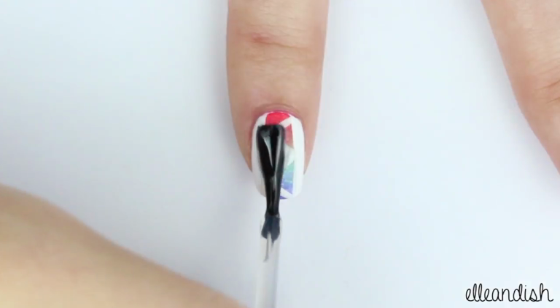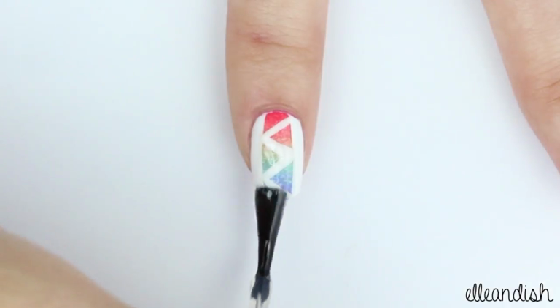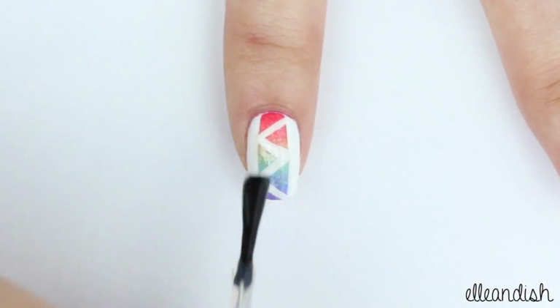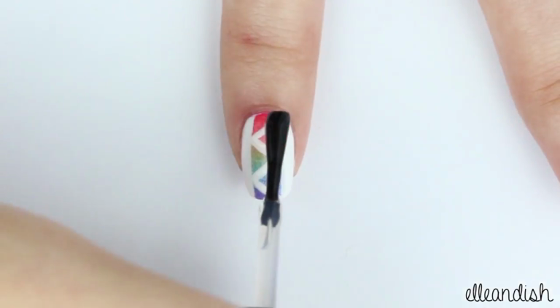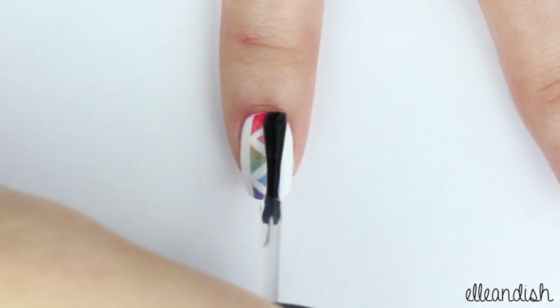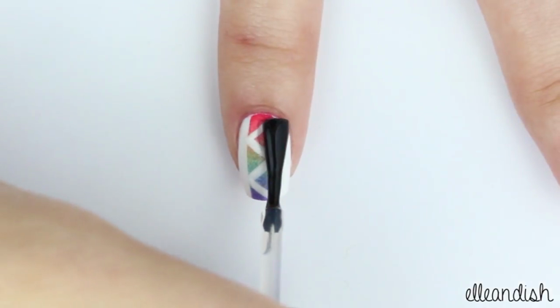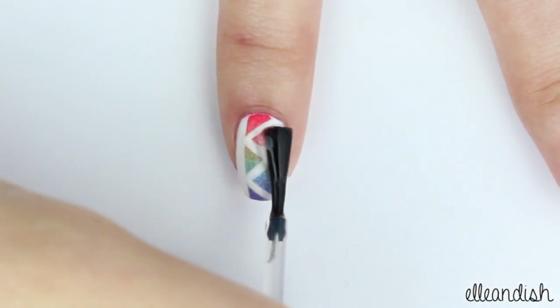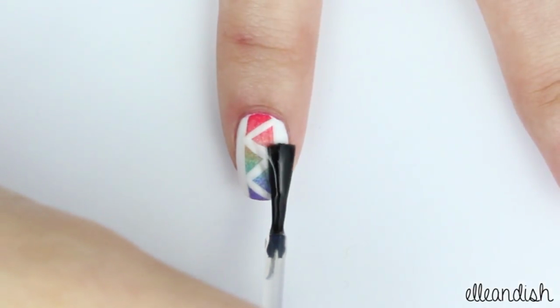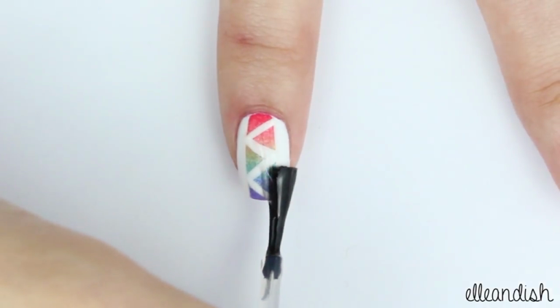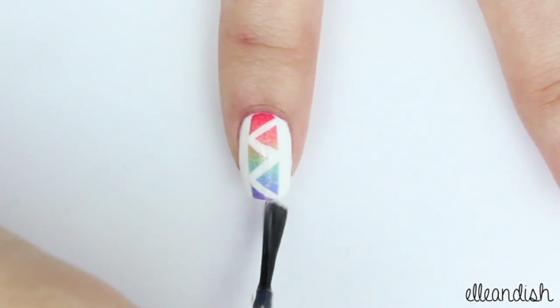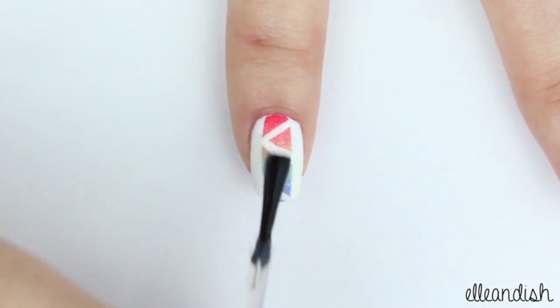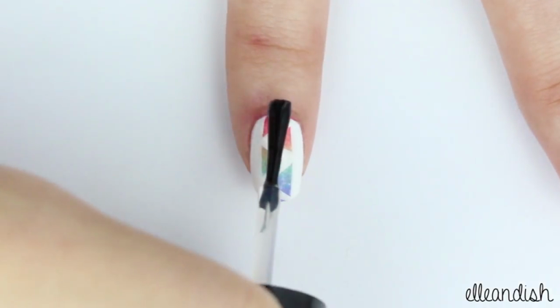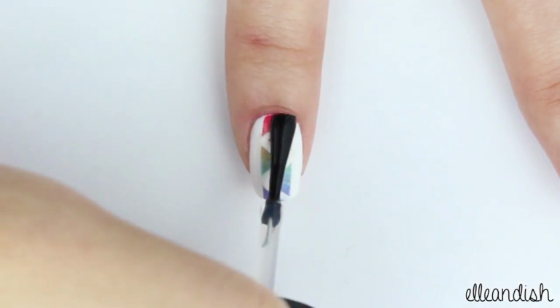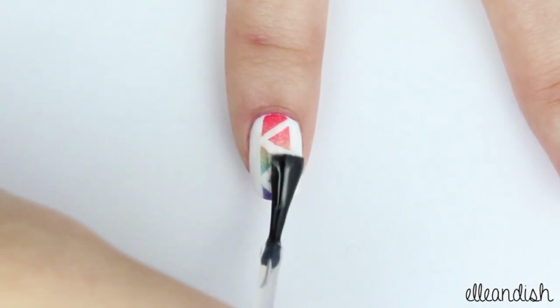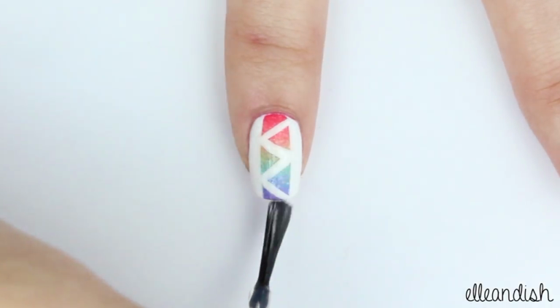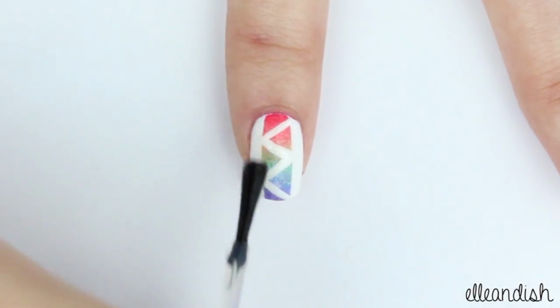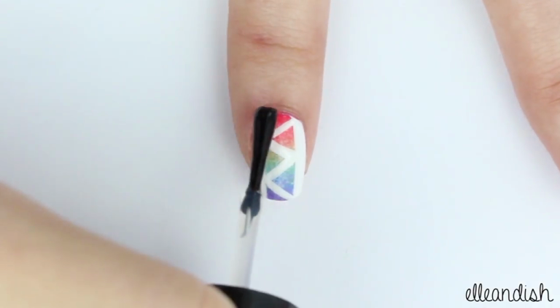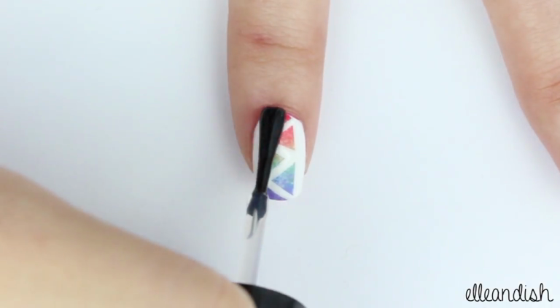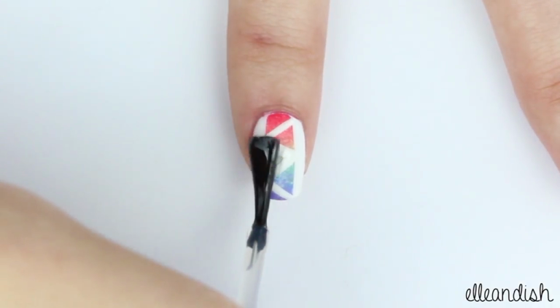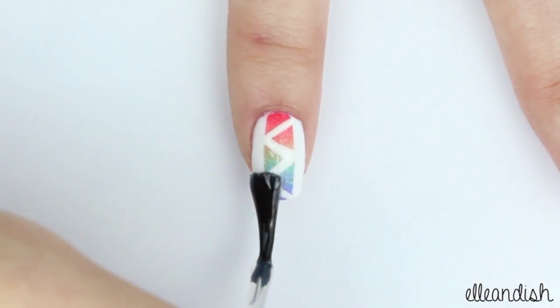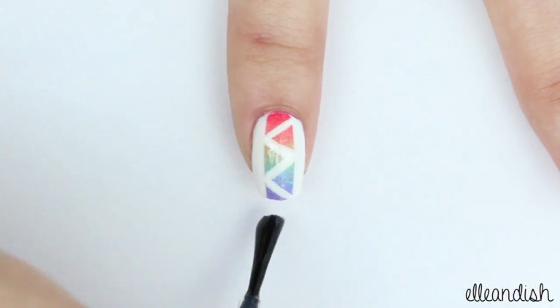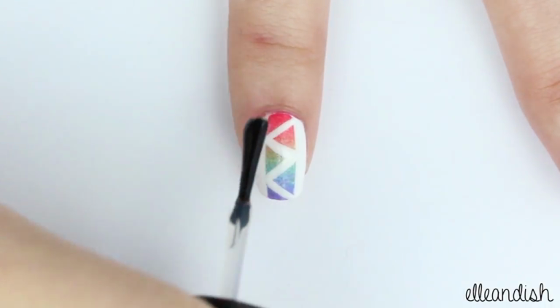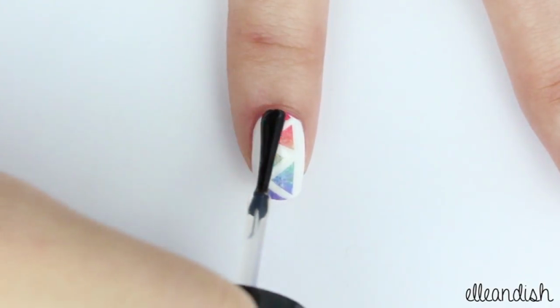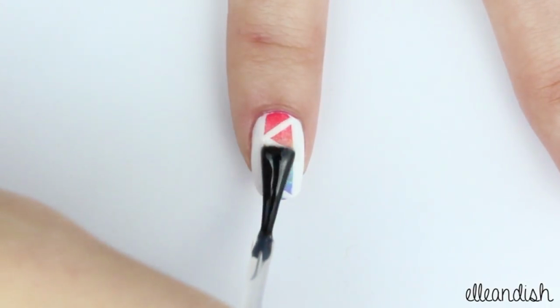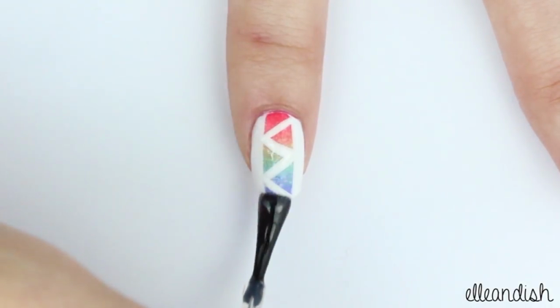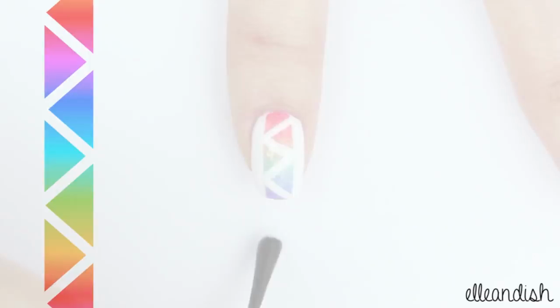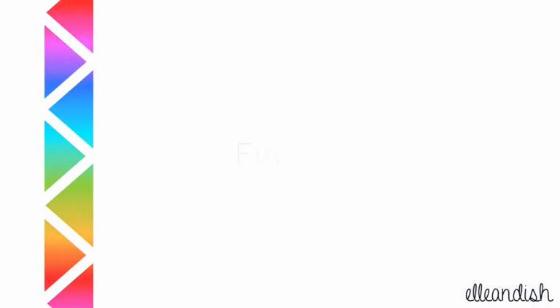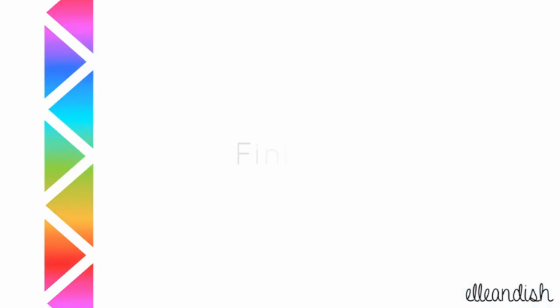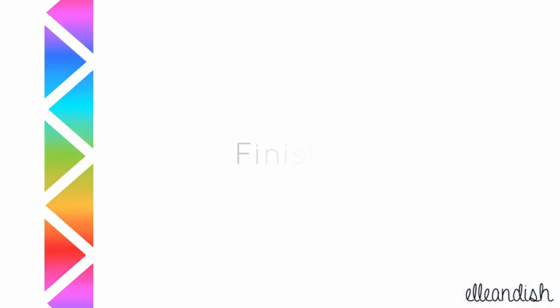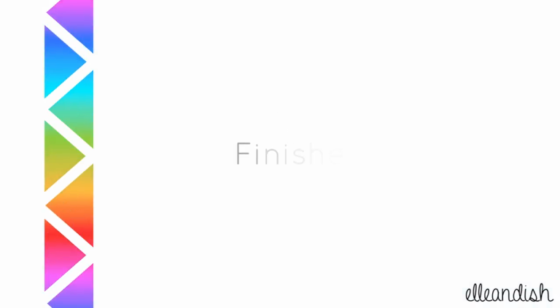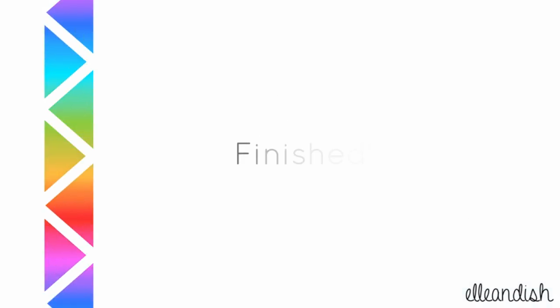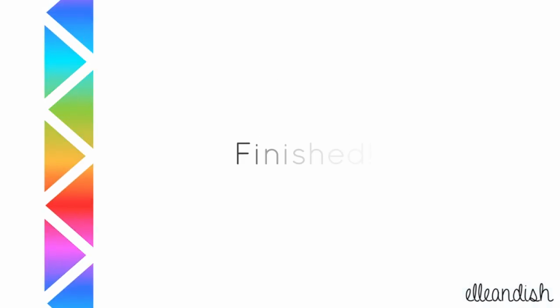And all that's left to do is to apply top coat to seal everything in. And now you're finished.